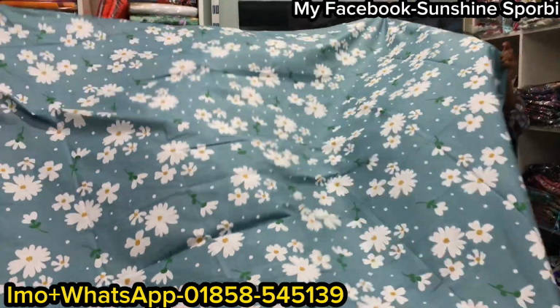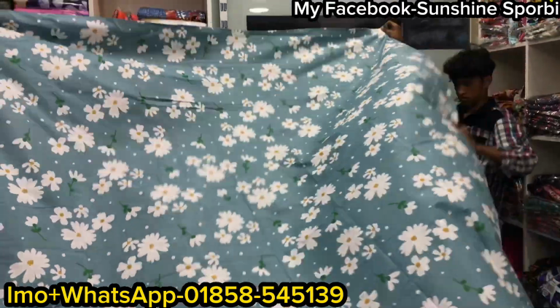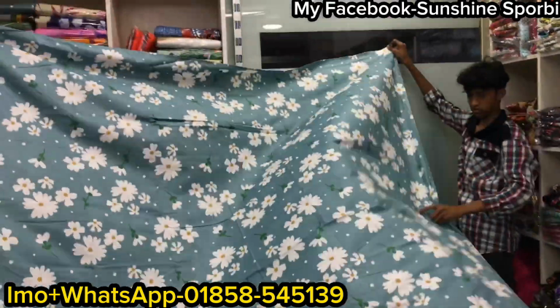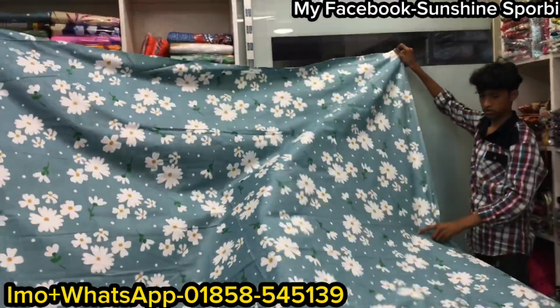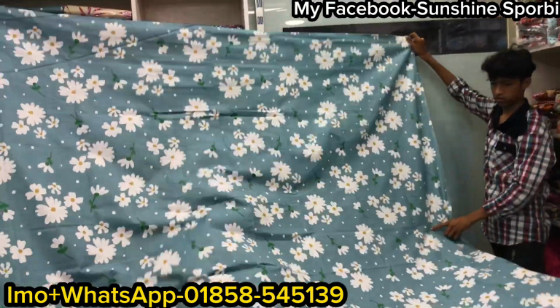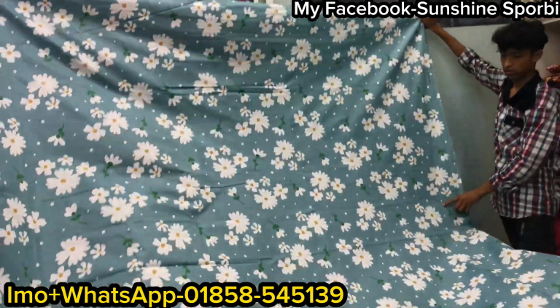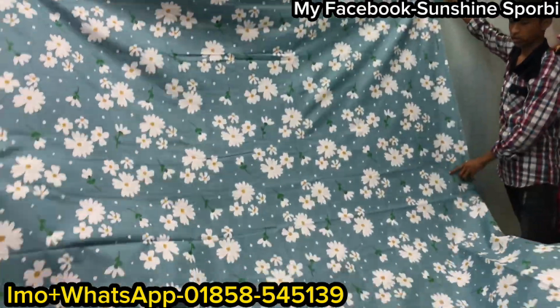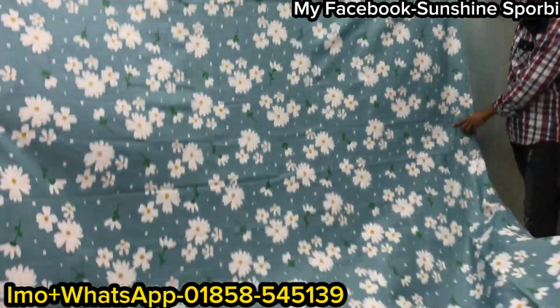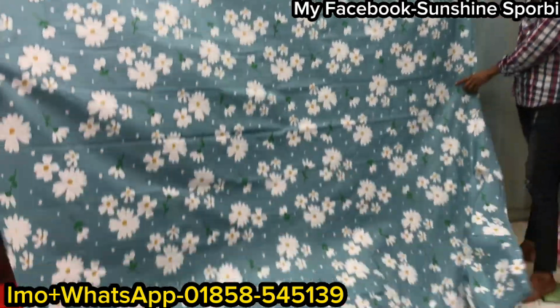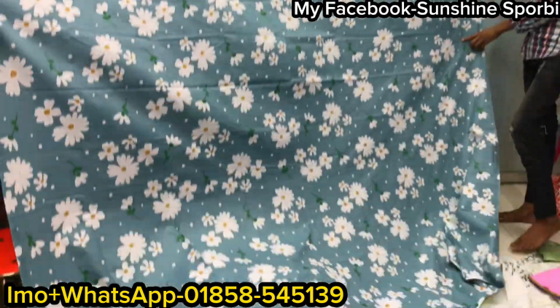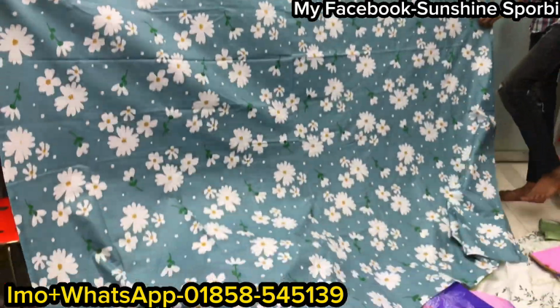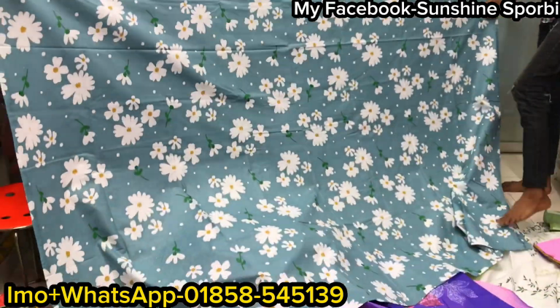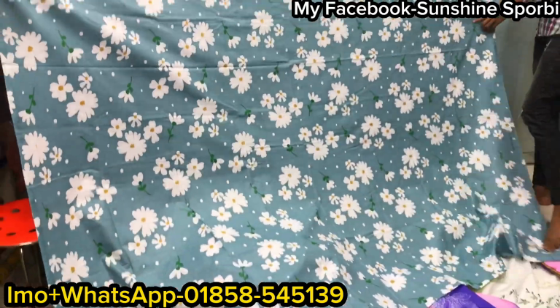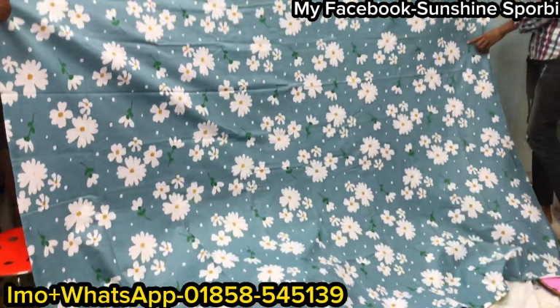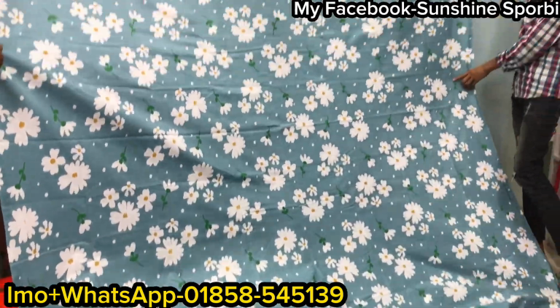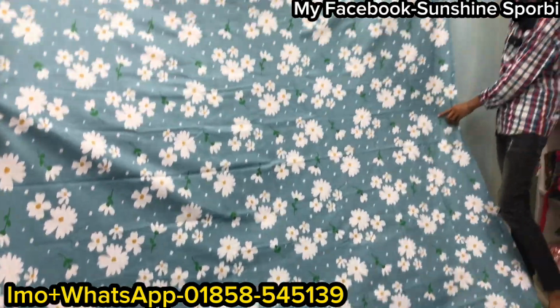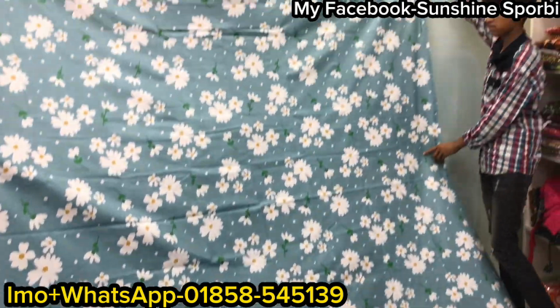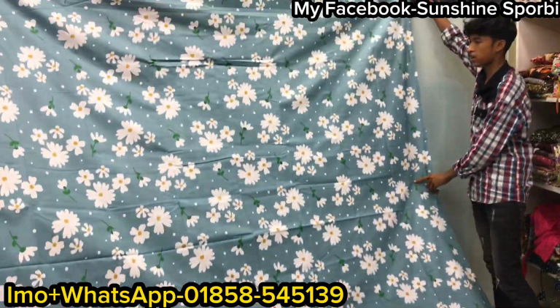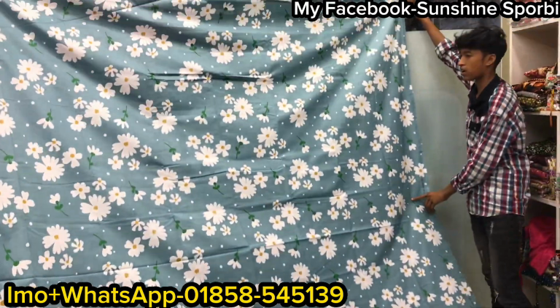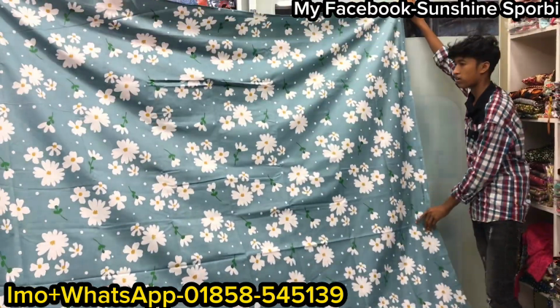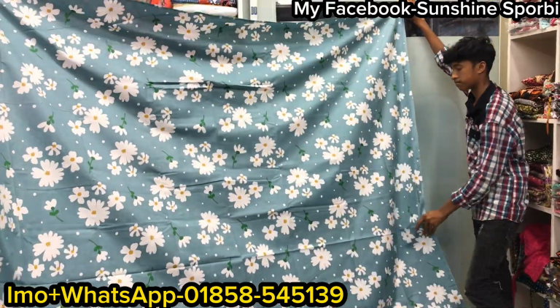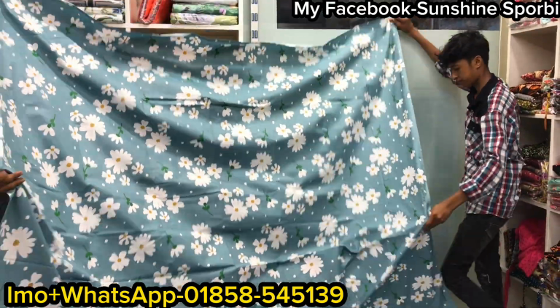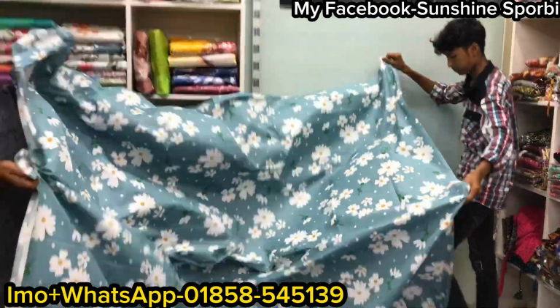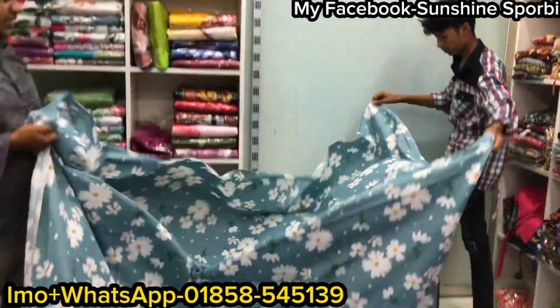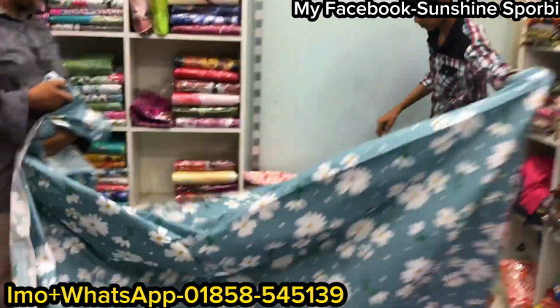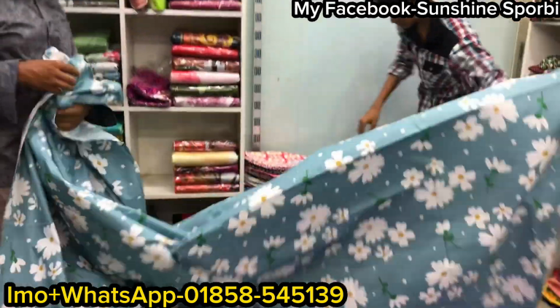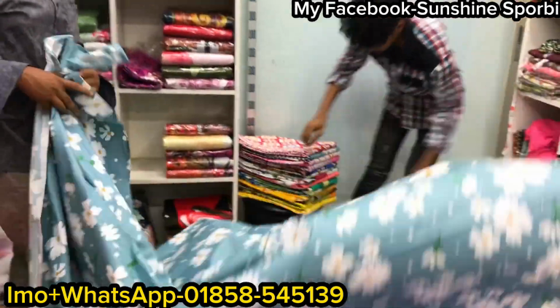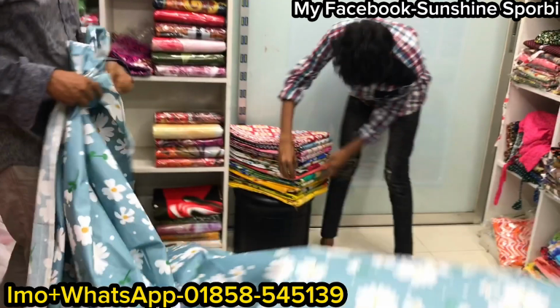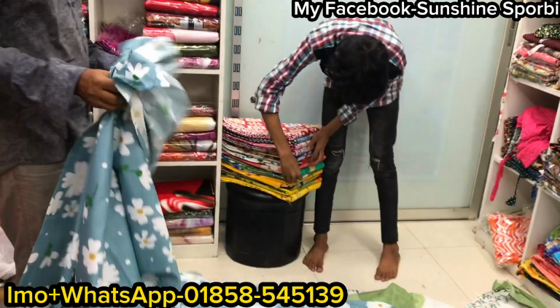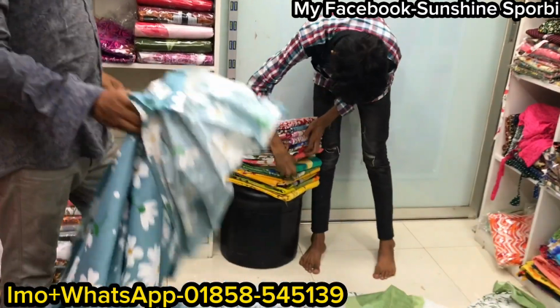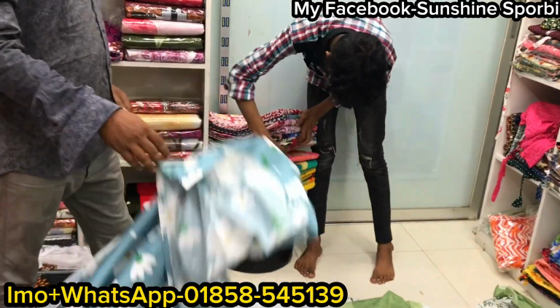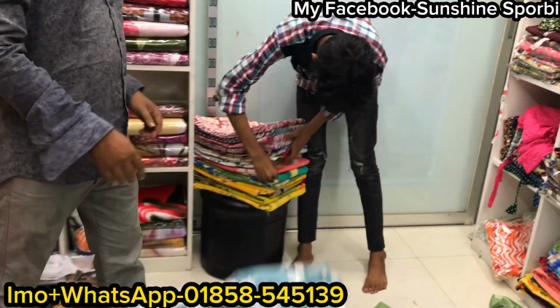Look at this, it looks pretty nice. The price is the same. What color? Misty color.